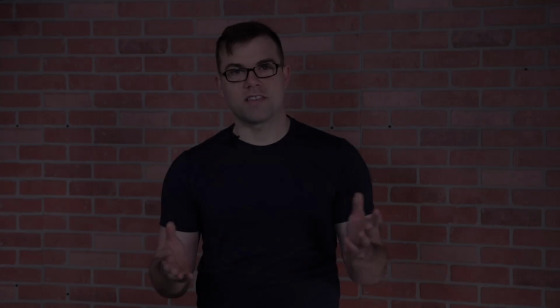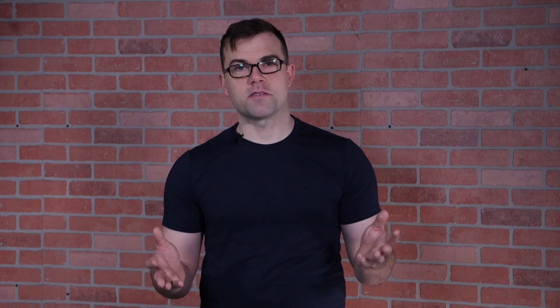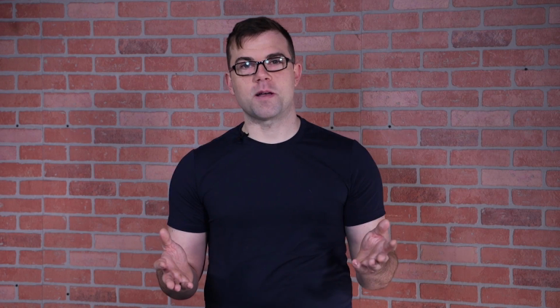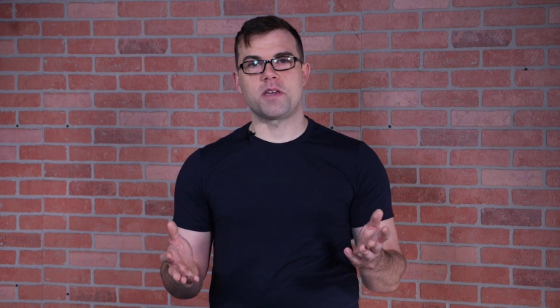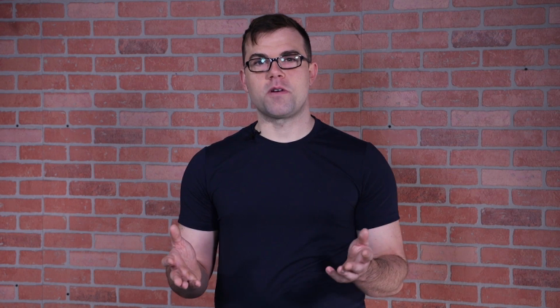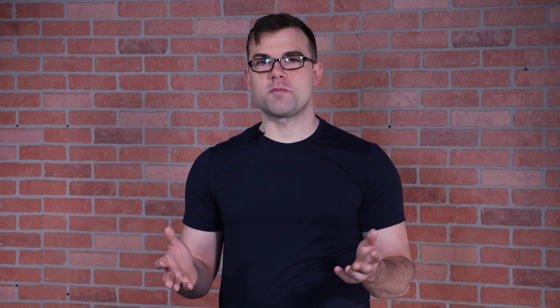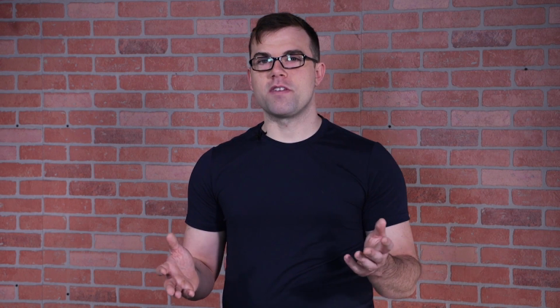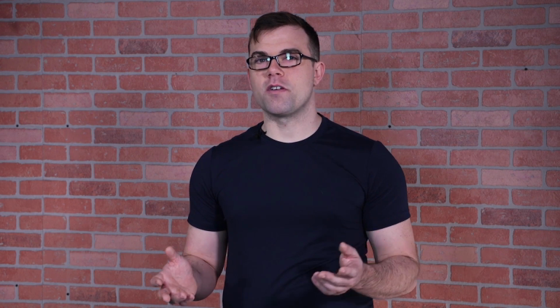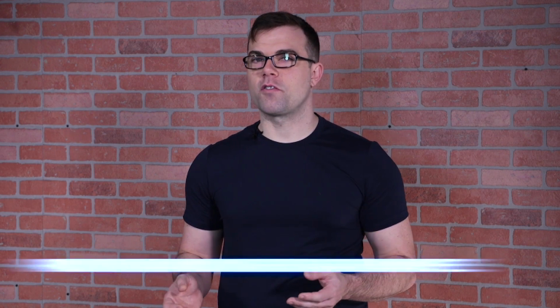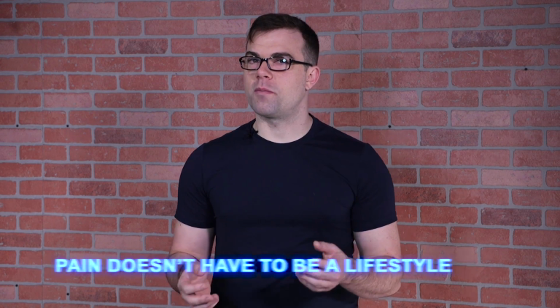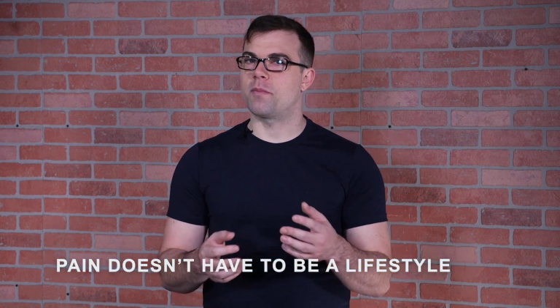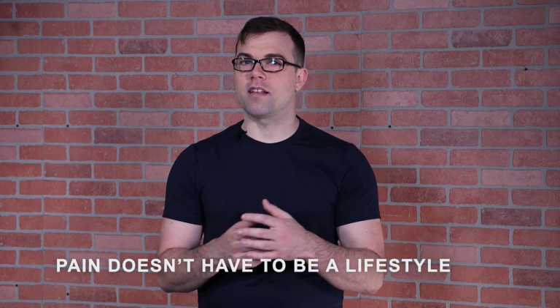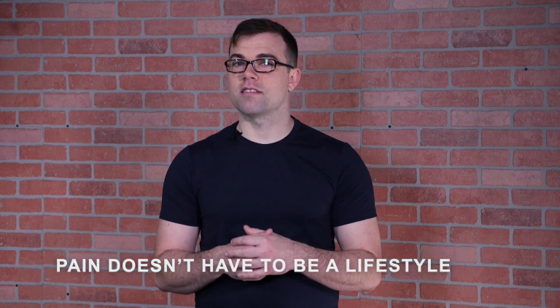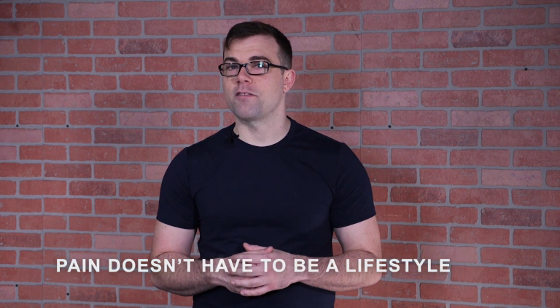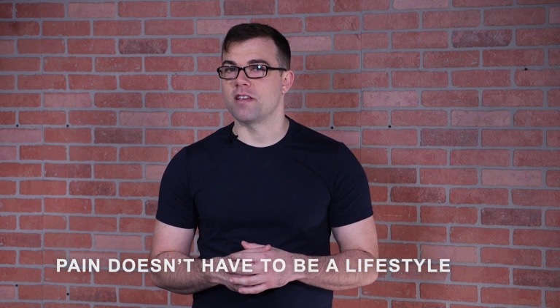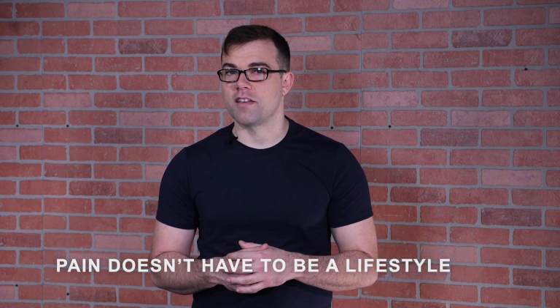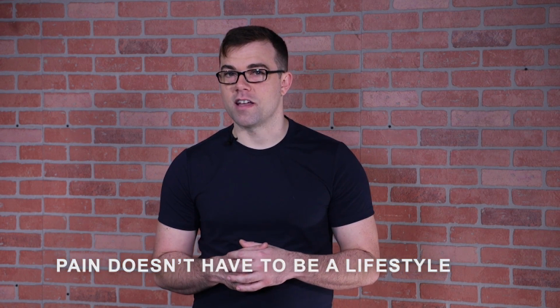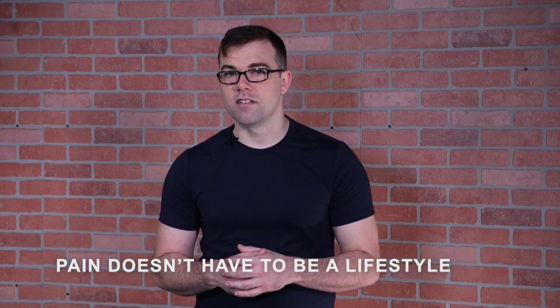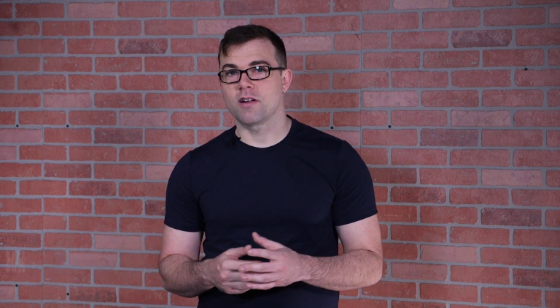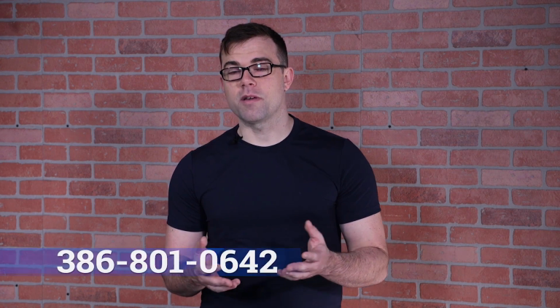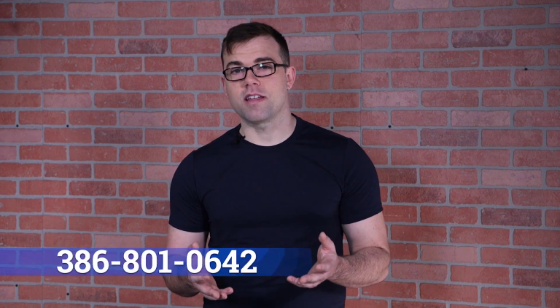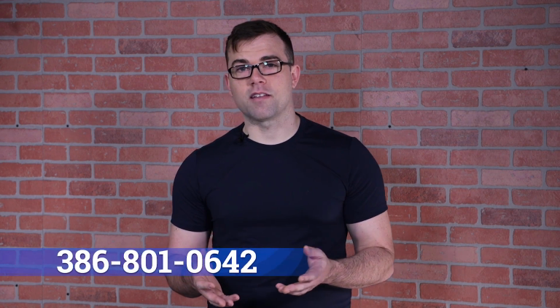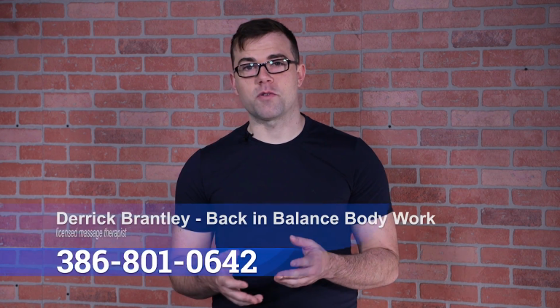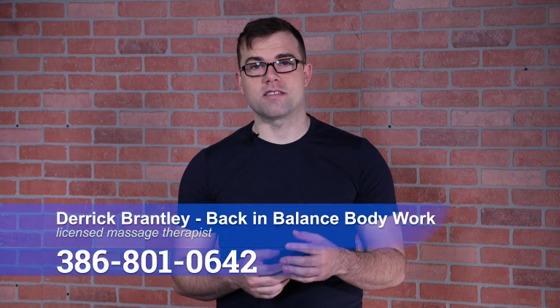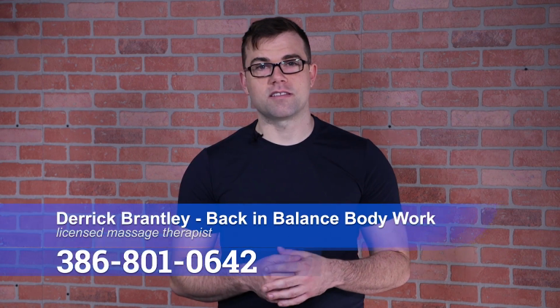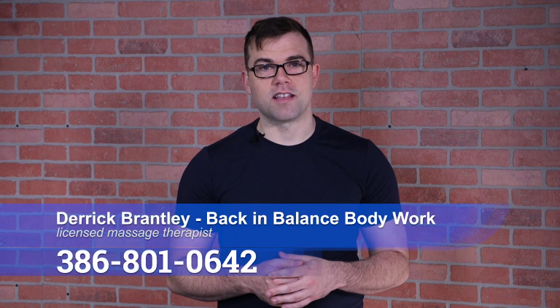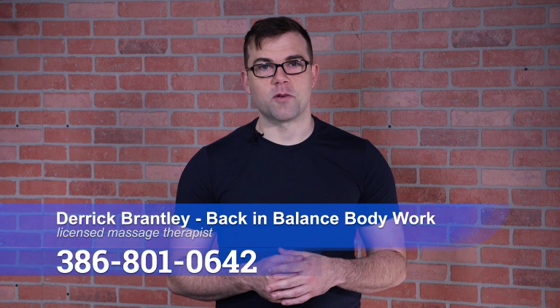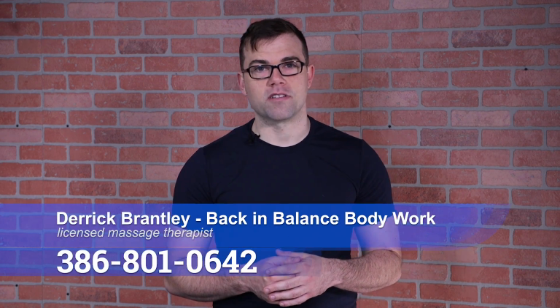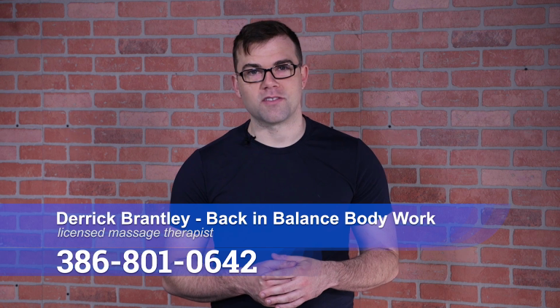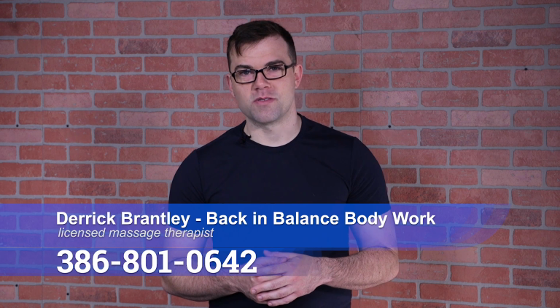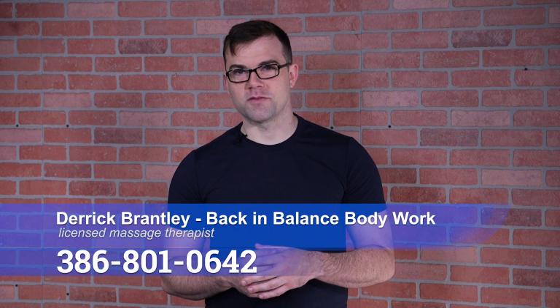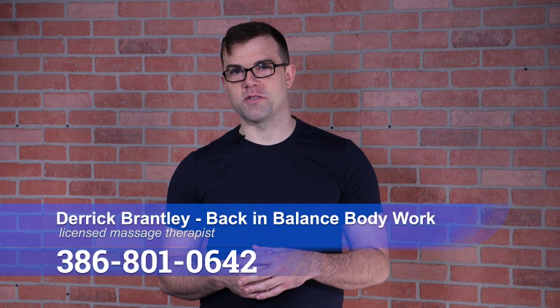Thanks for stopping and watching my video. Remember, pain doesn't have to be a lifestyle. Call me today, 386-801-0642.